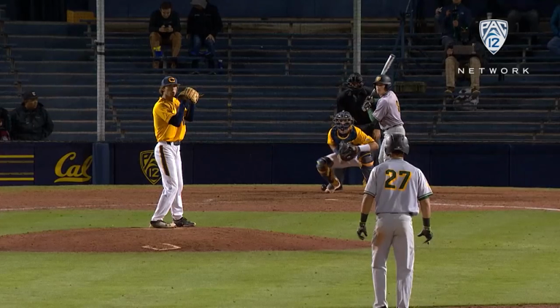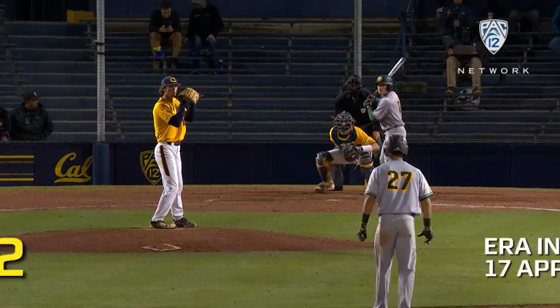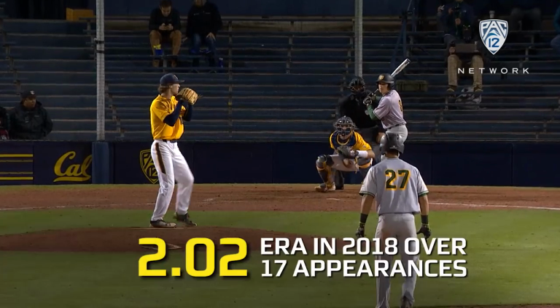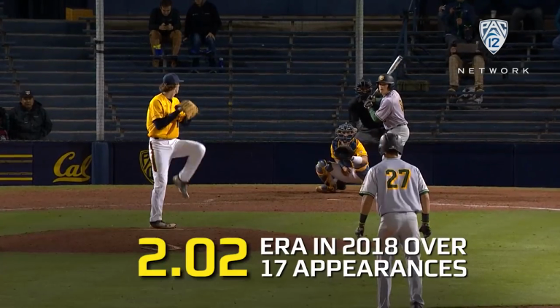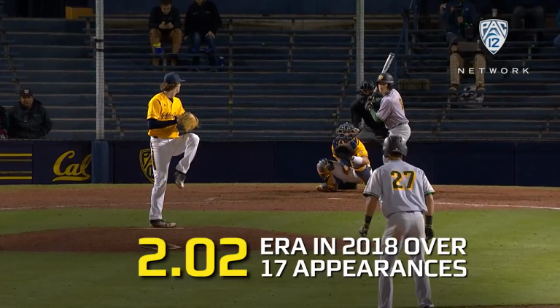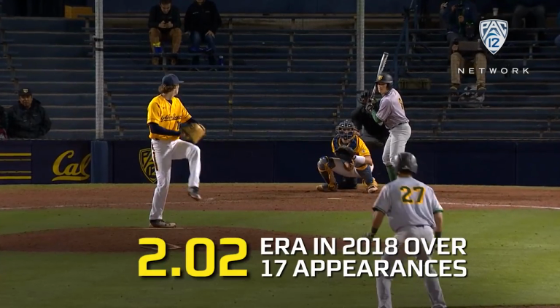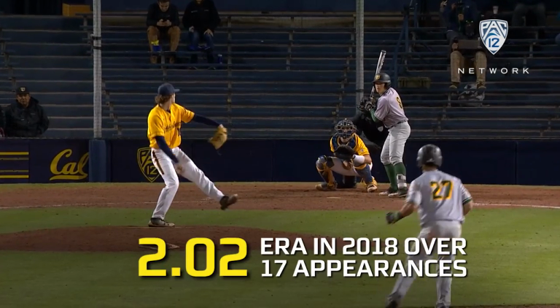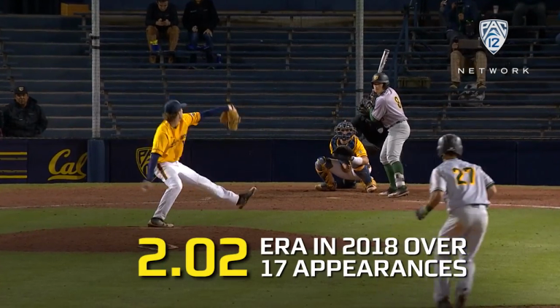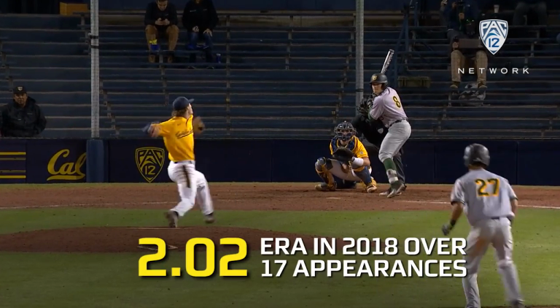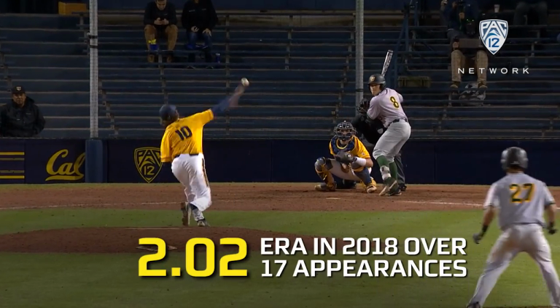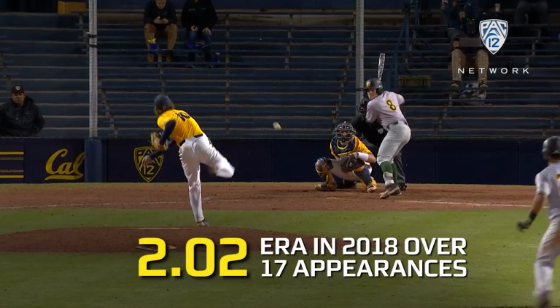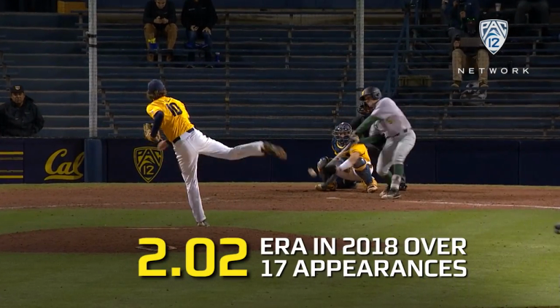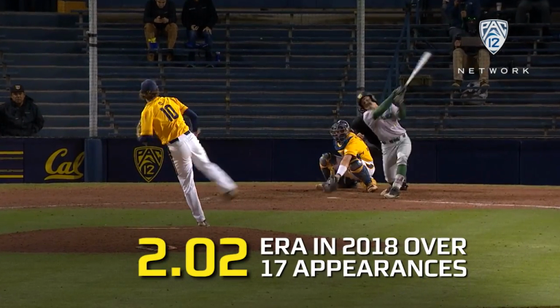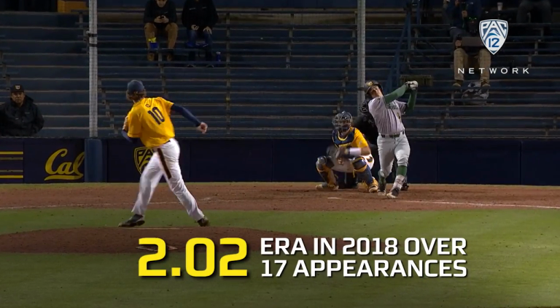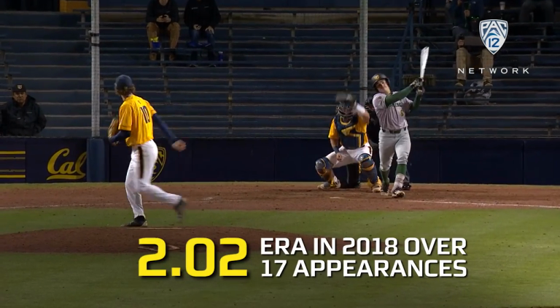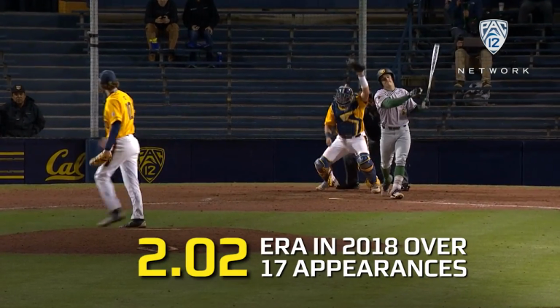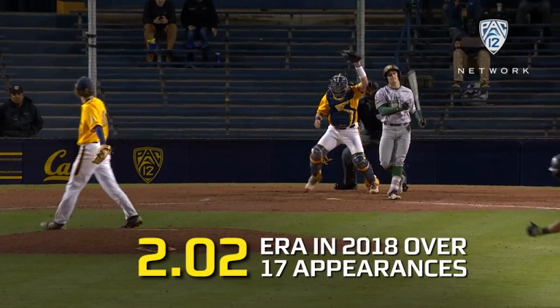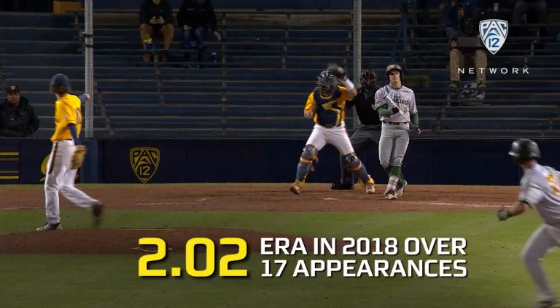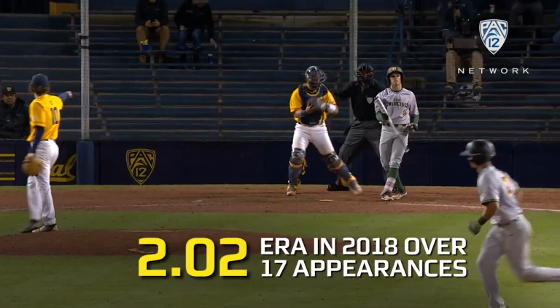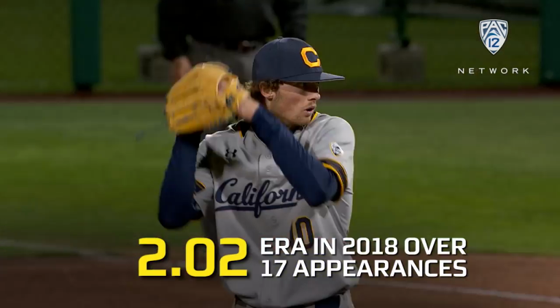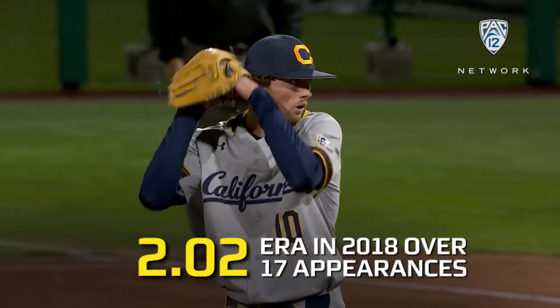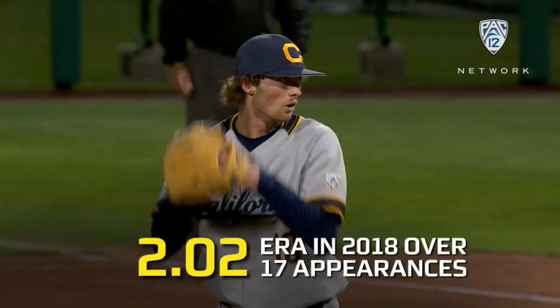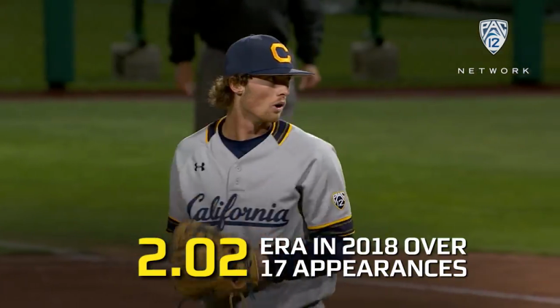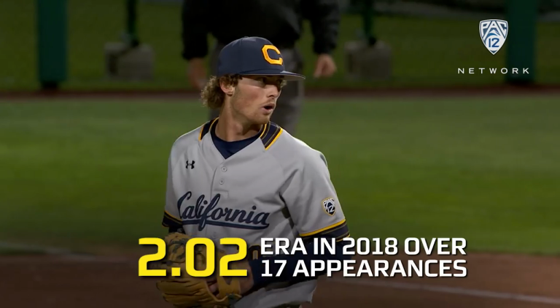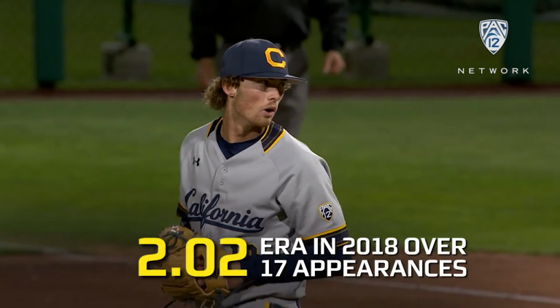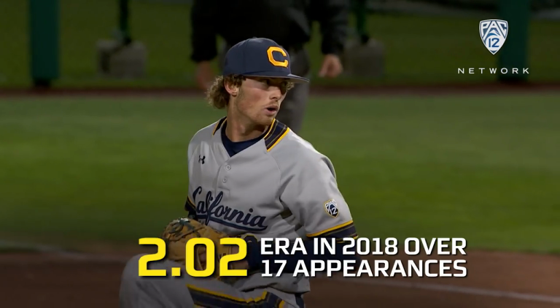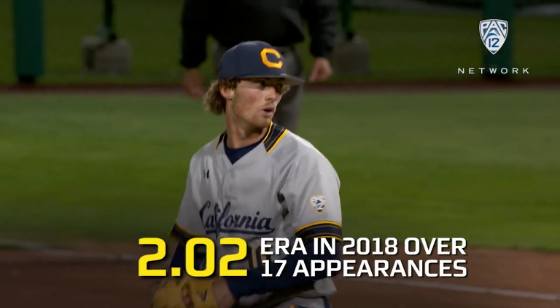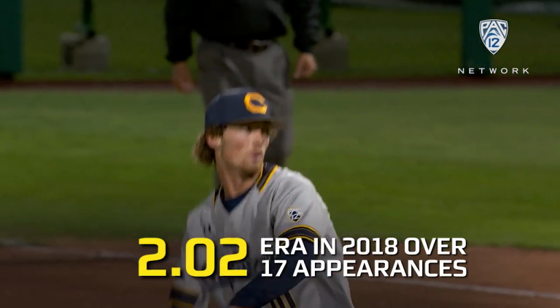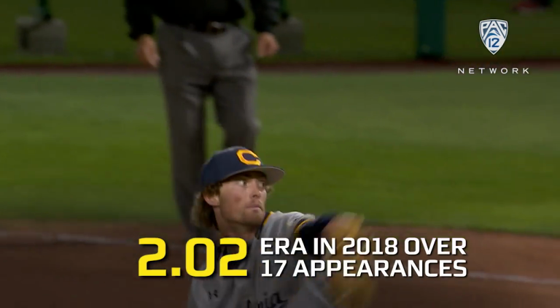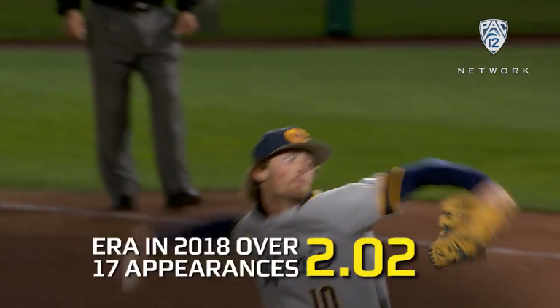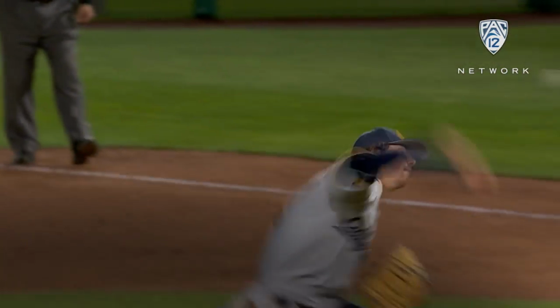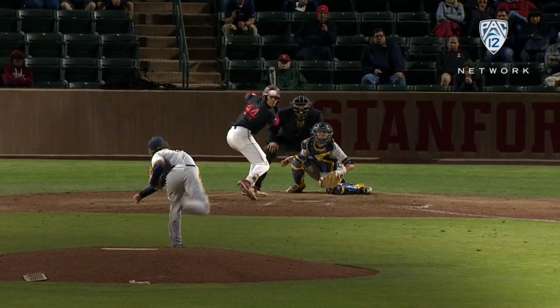Dotson gets that fastball at 94, 95 miles an hour. A lot of scouts here watching him with some guns.